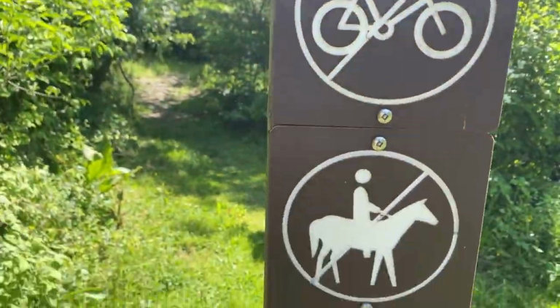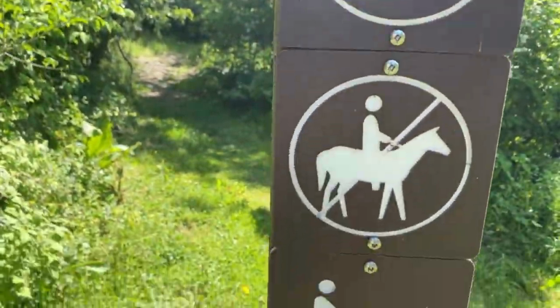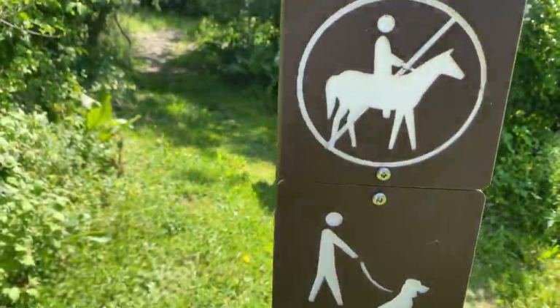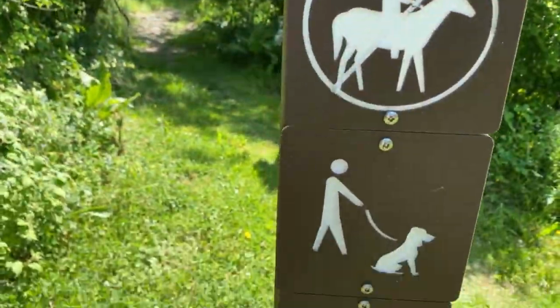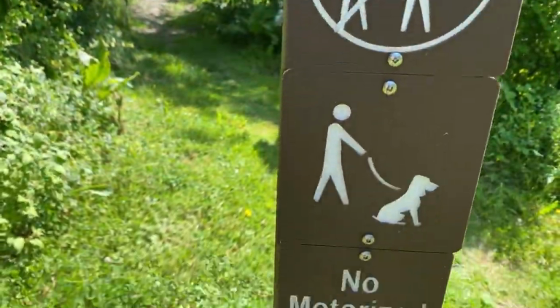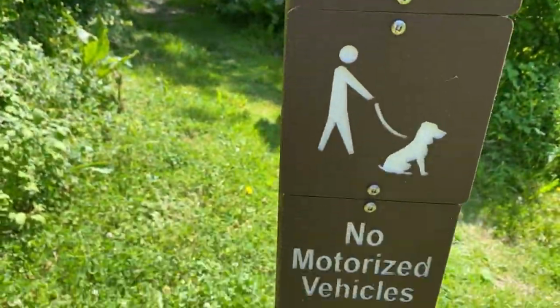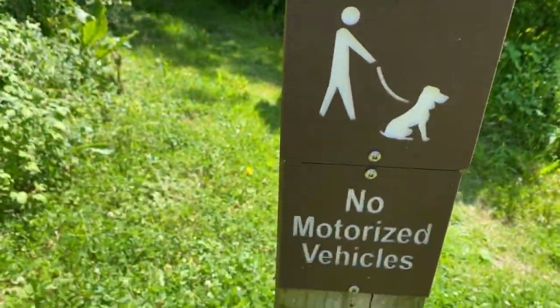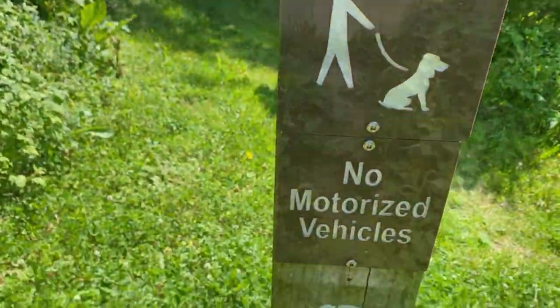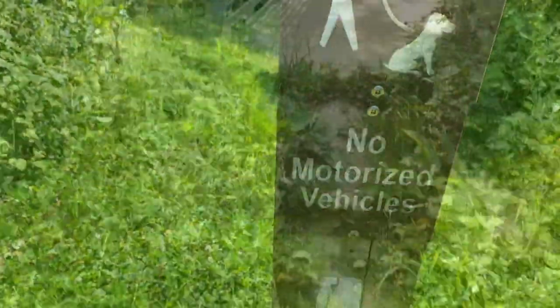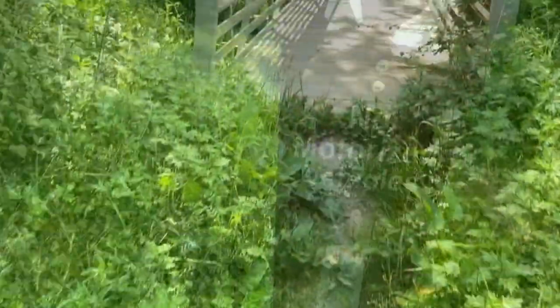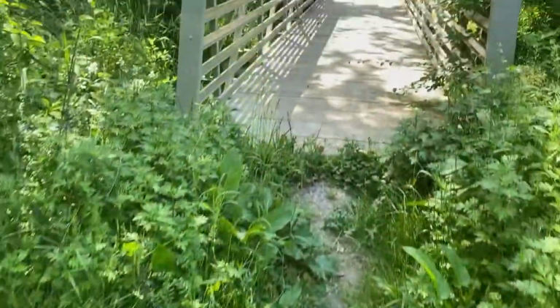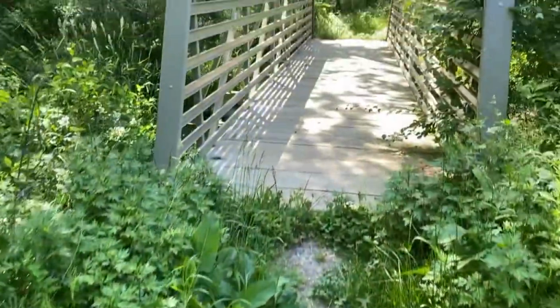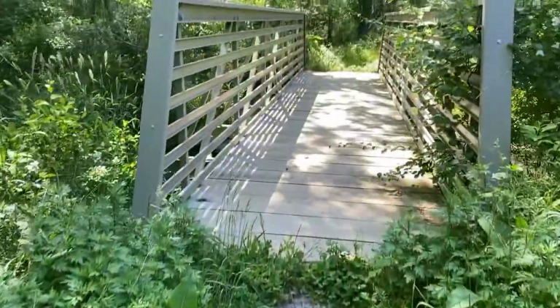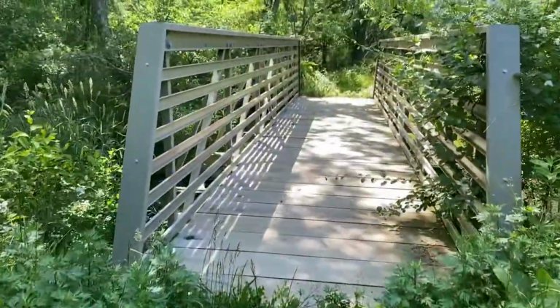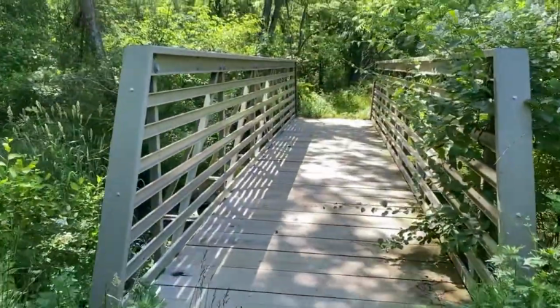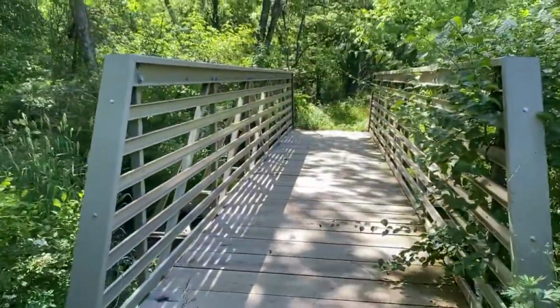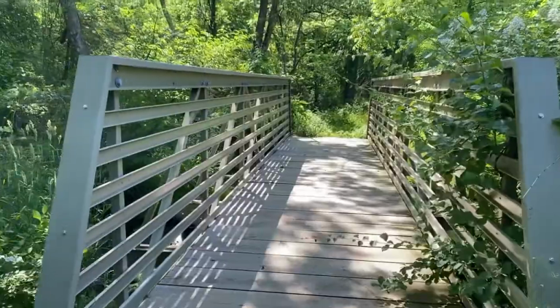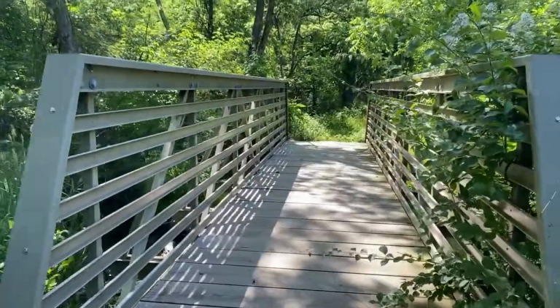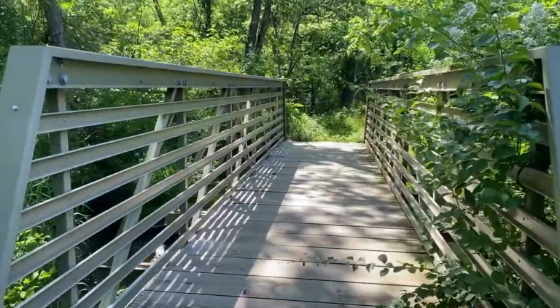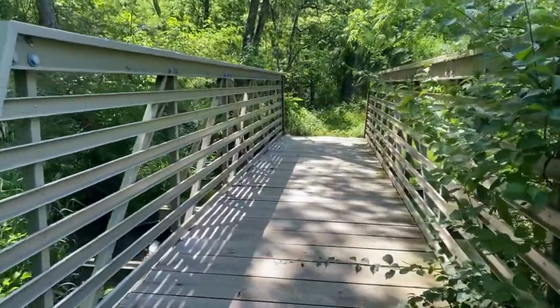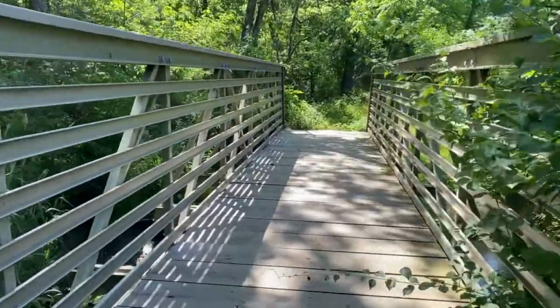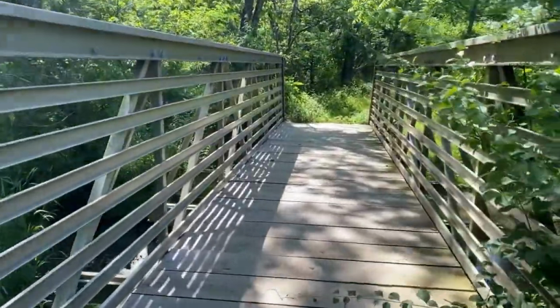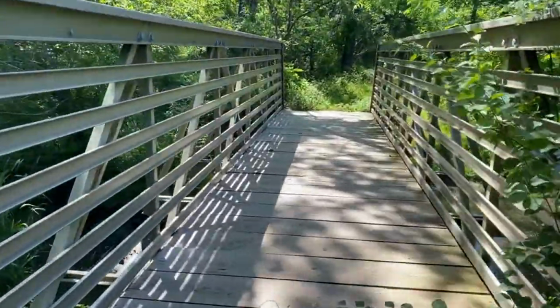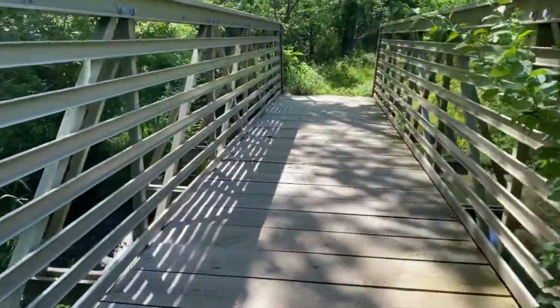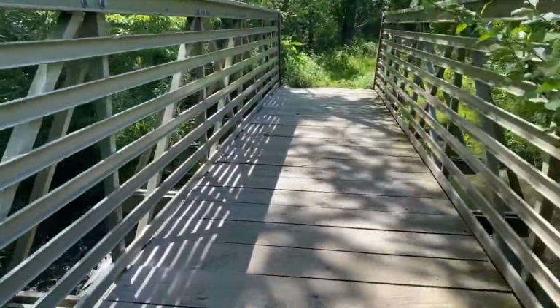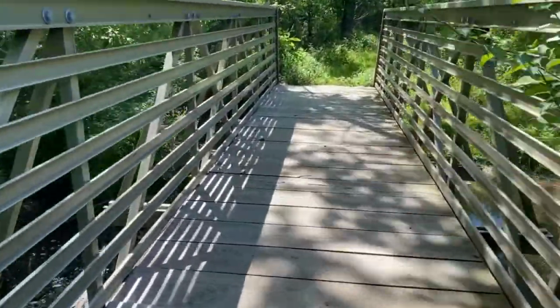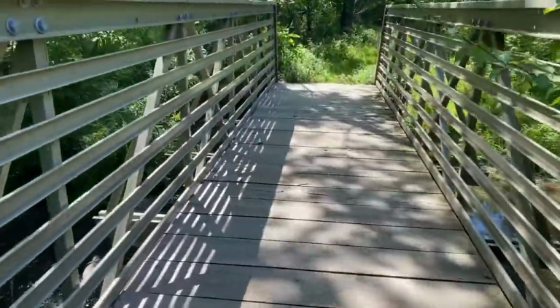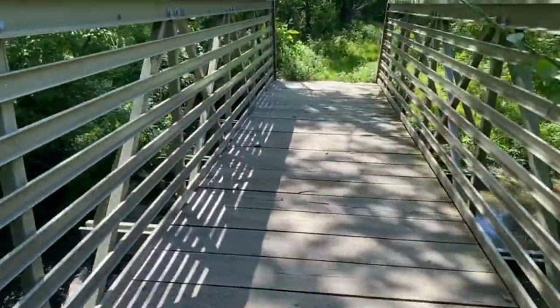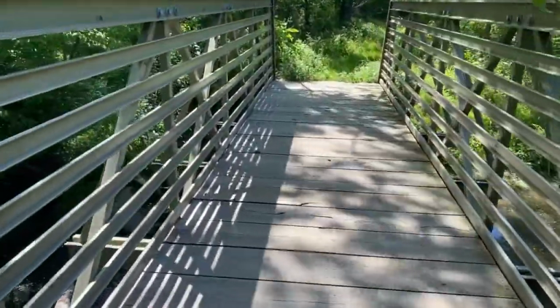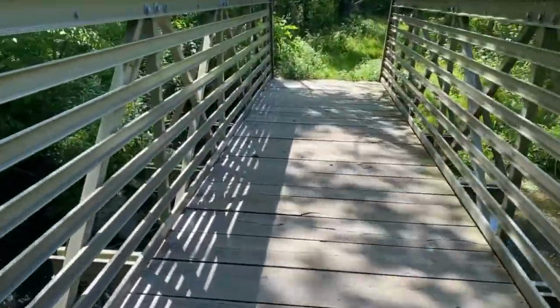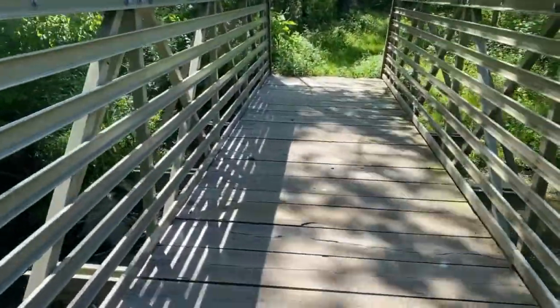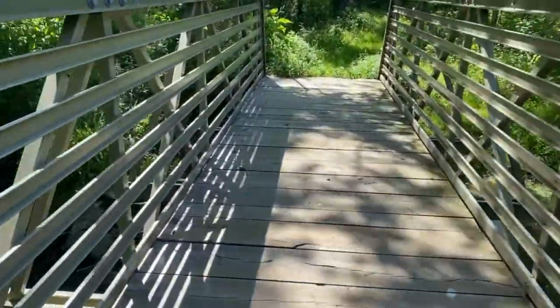So that was pretty cool. And as you see here, we have the hiking trail which takes us into the forest behind this cabin.